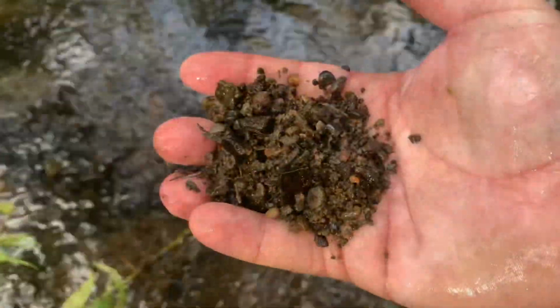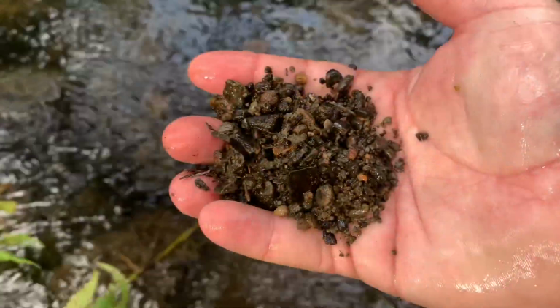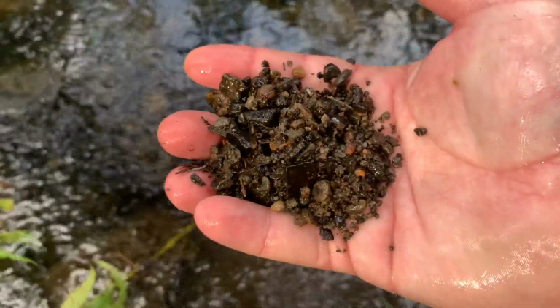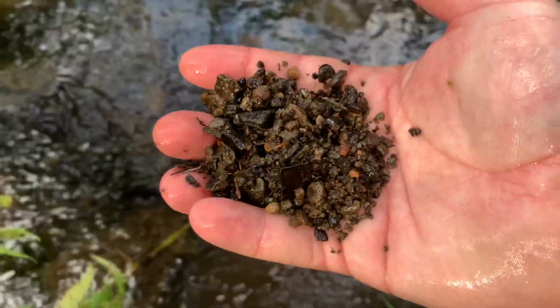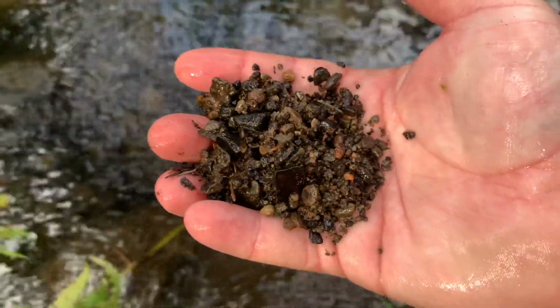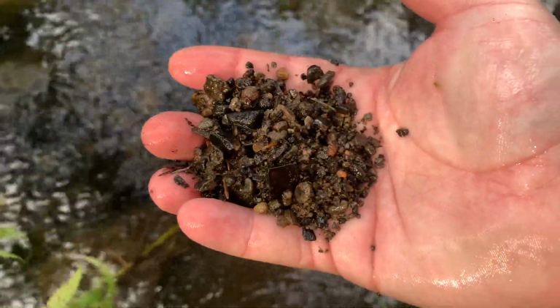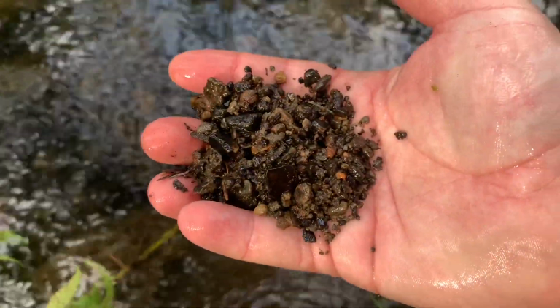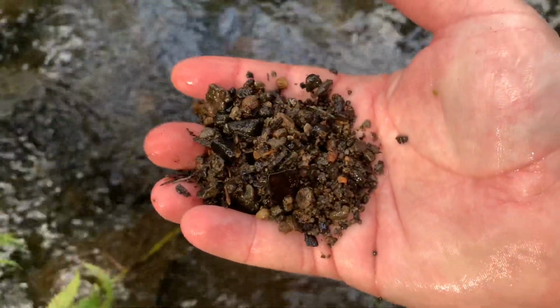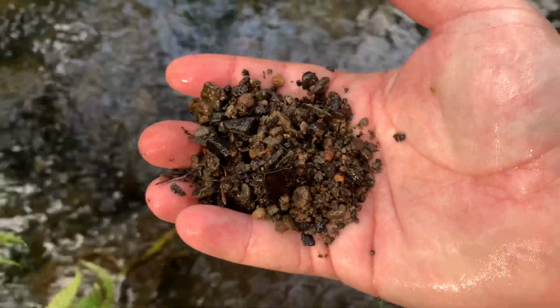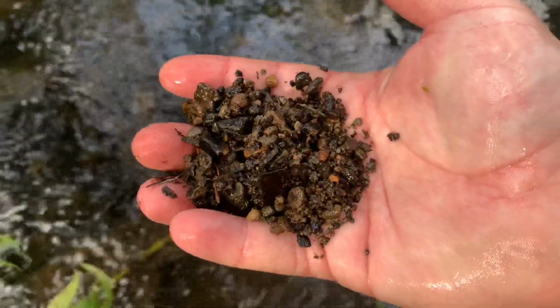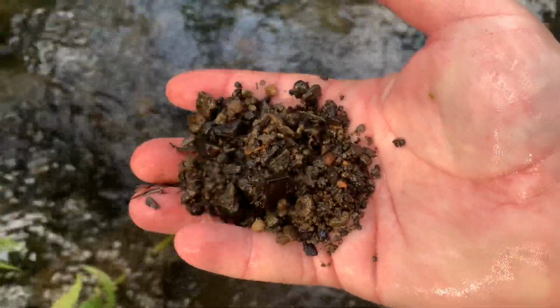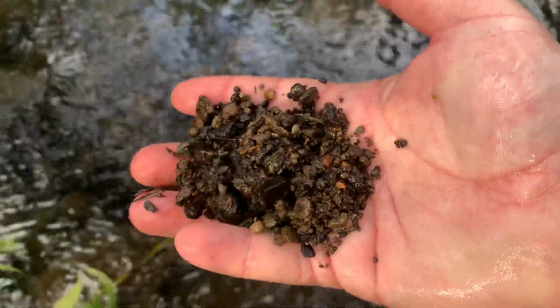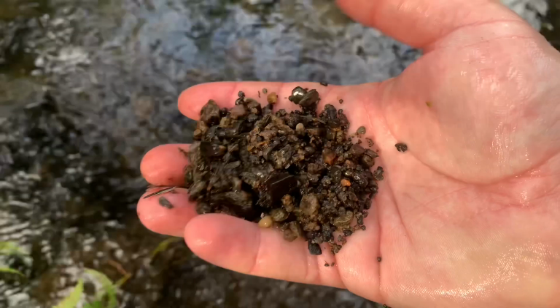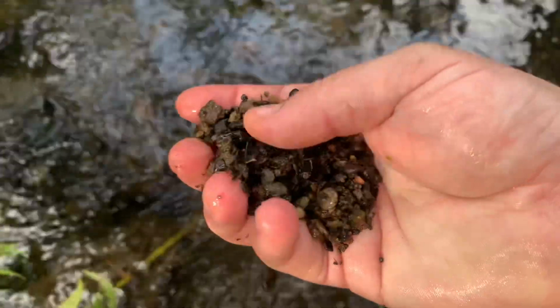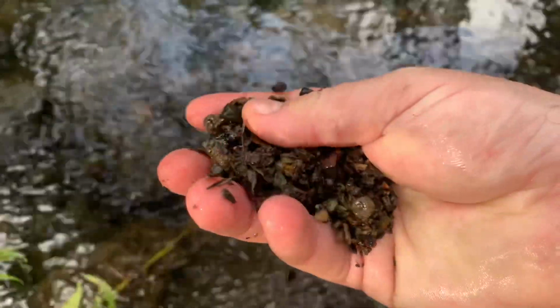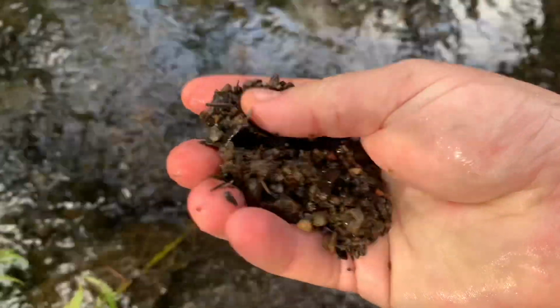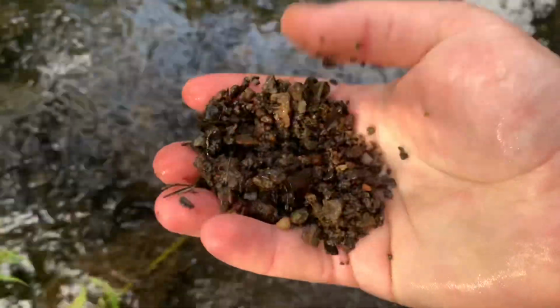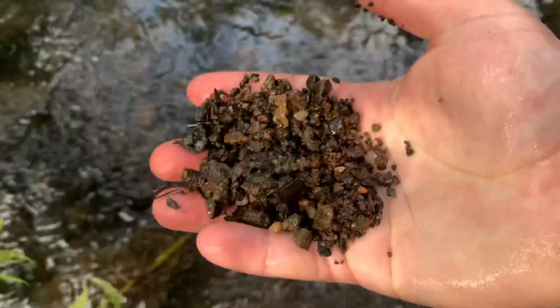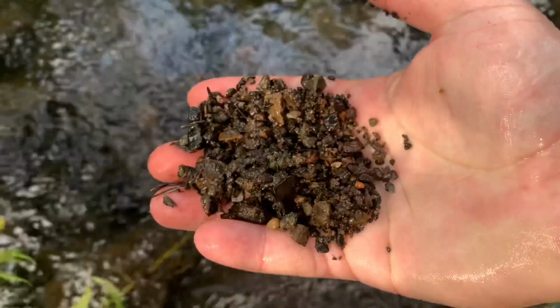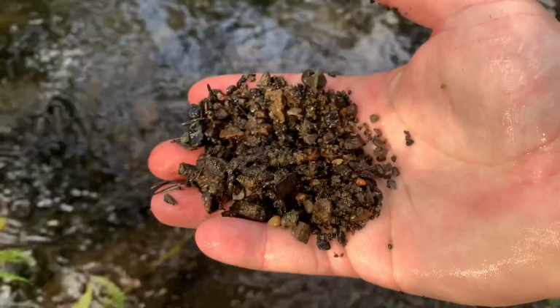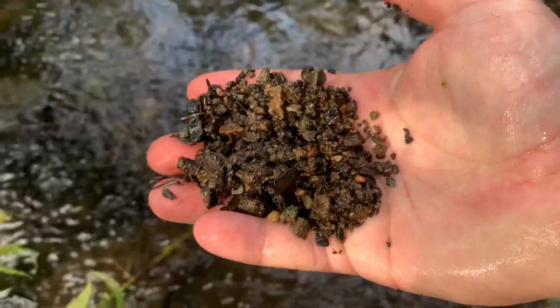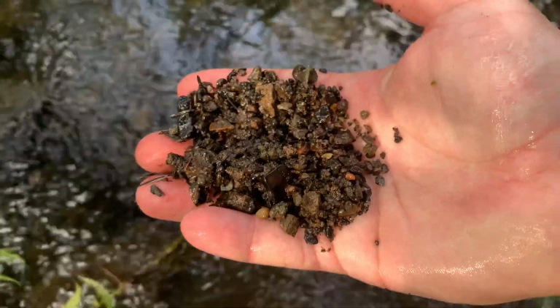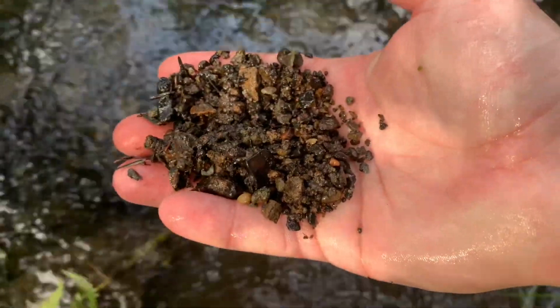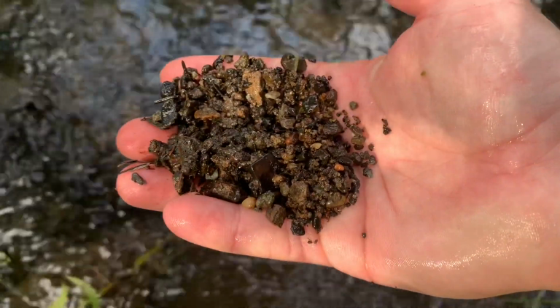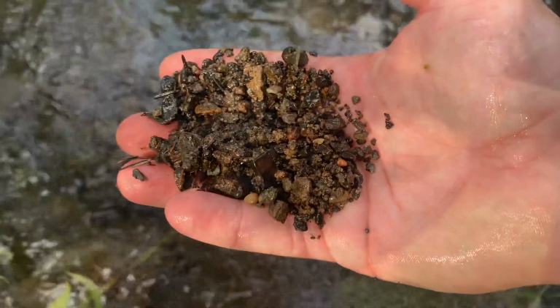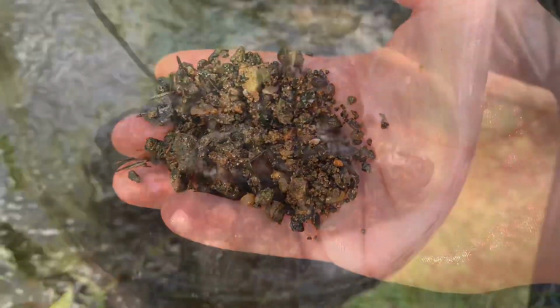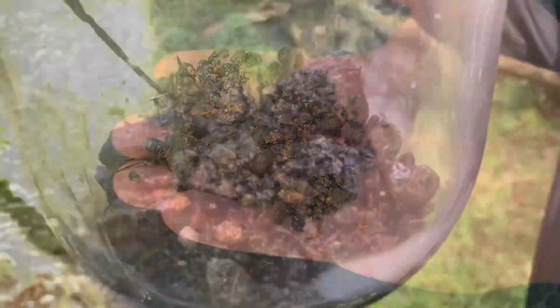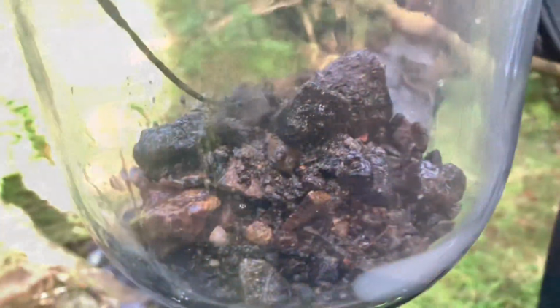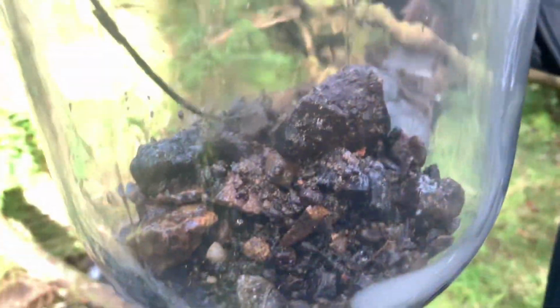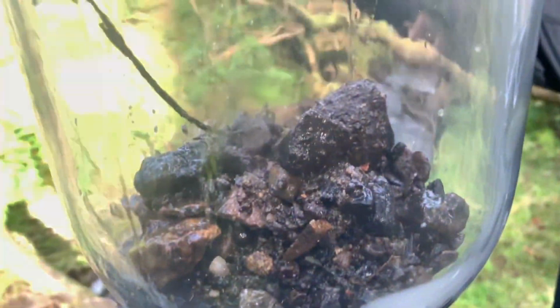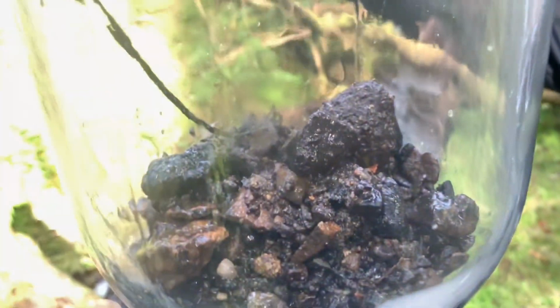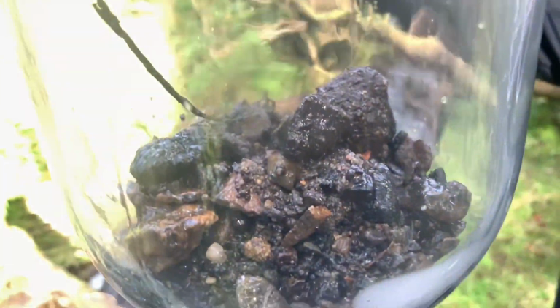I used a stony, sandy substrate. This is great for beneficial bacteria and in the long run, this will keep the ecosphere alive.